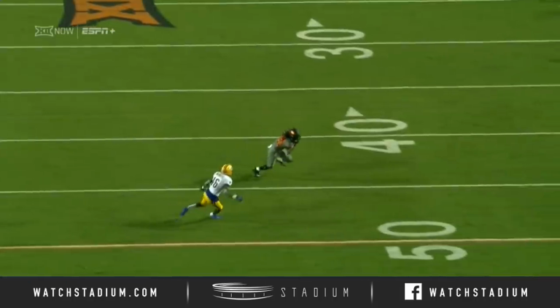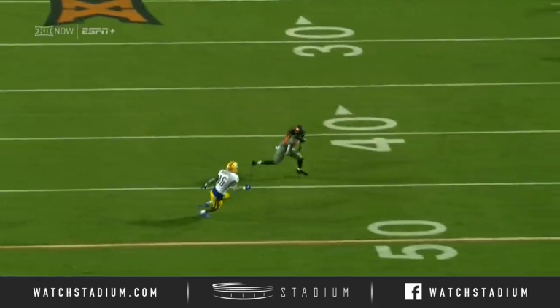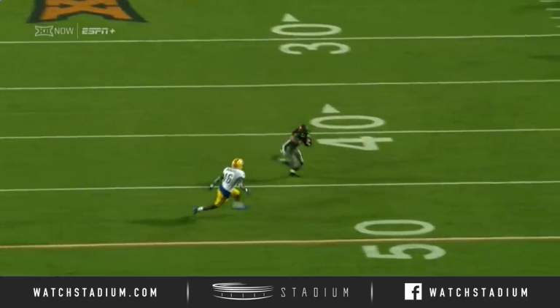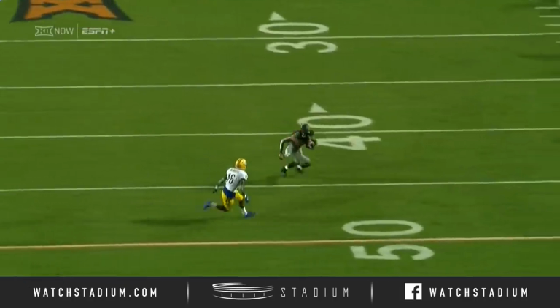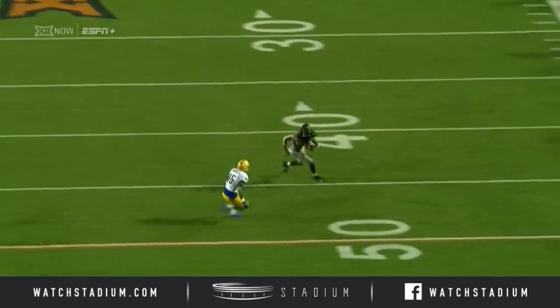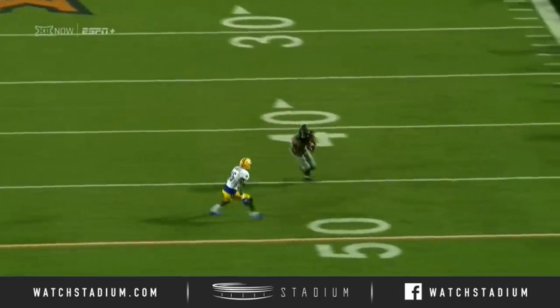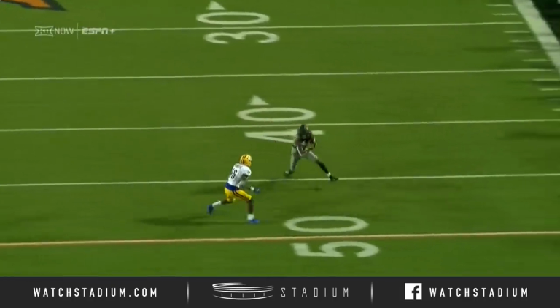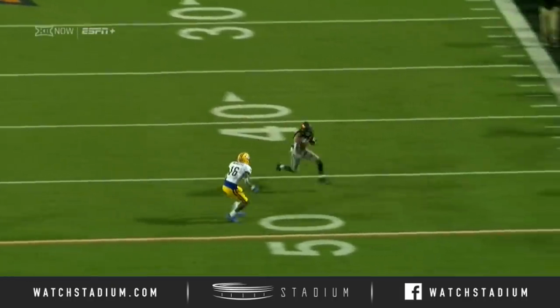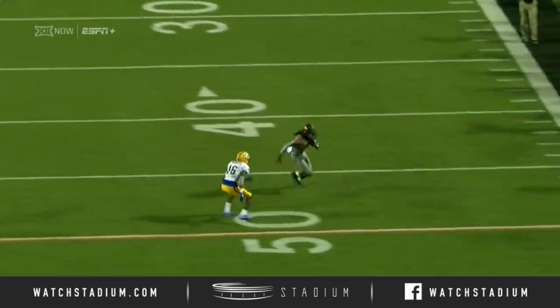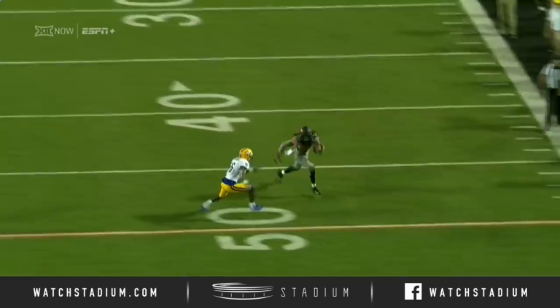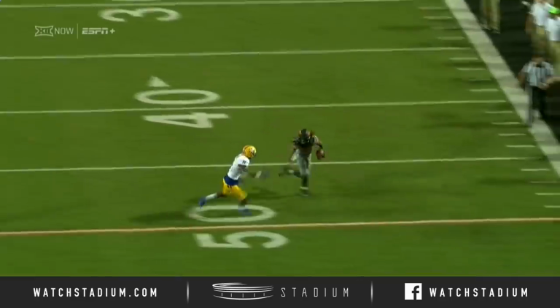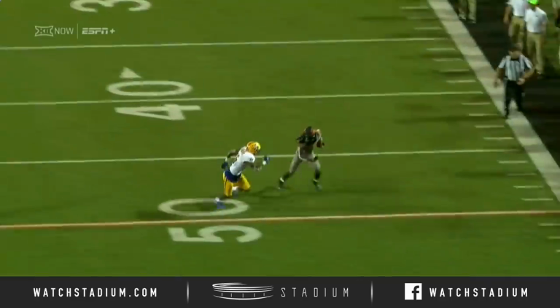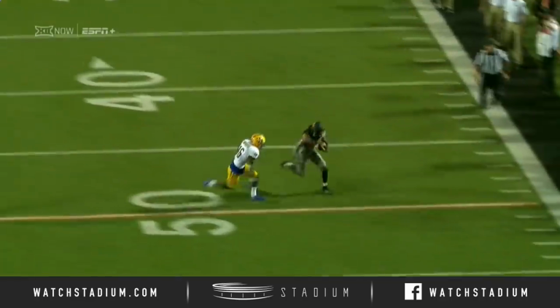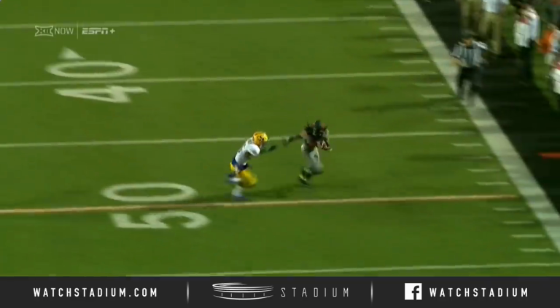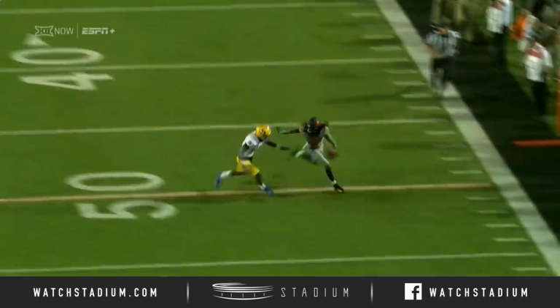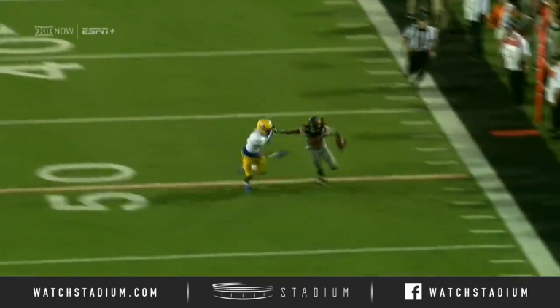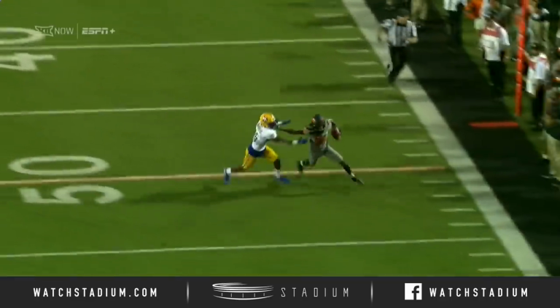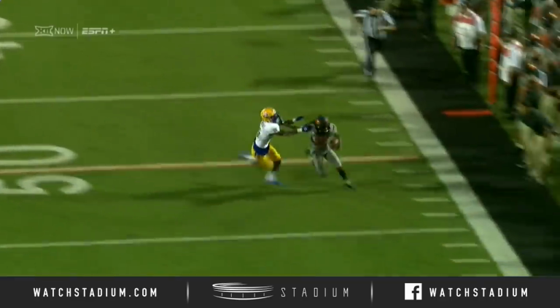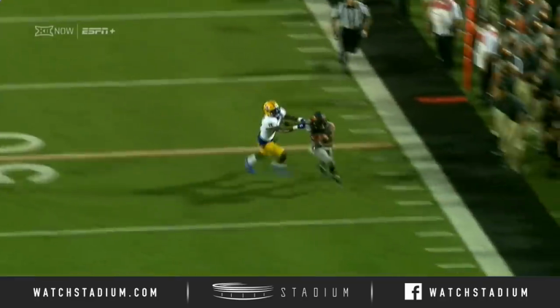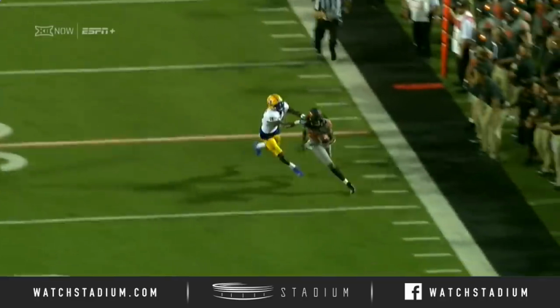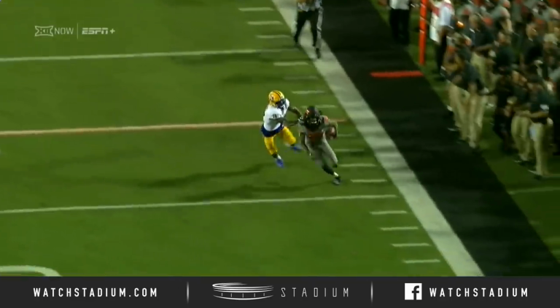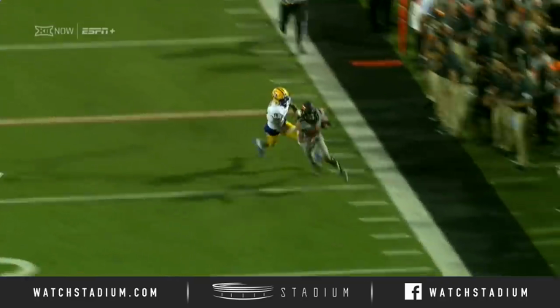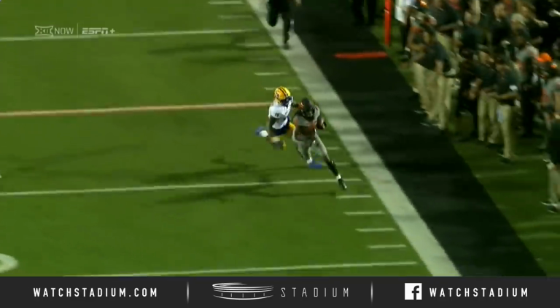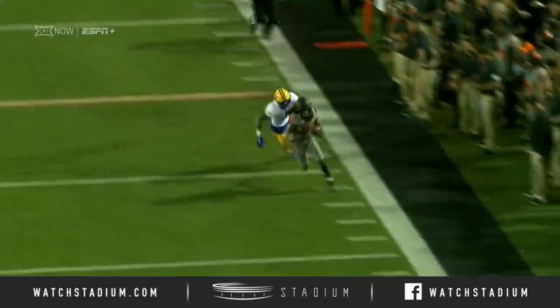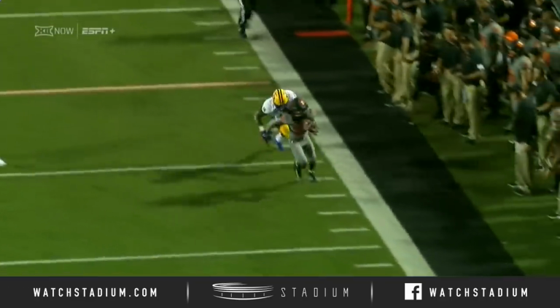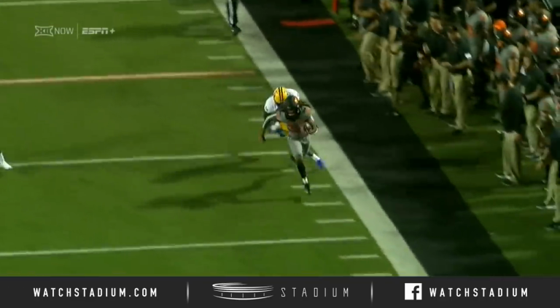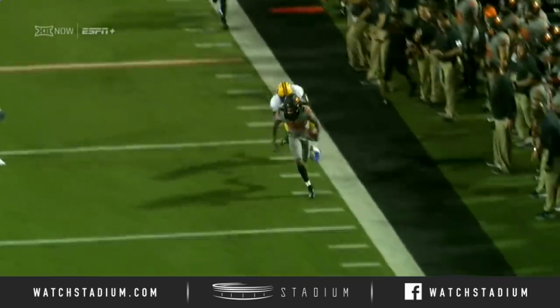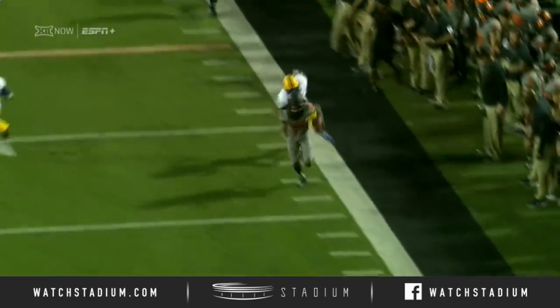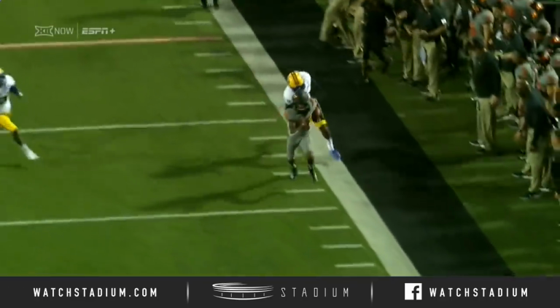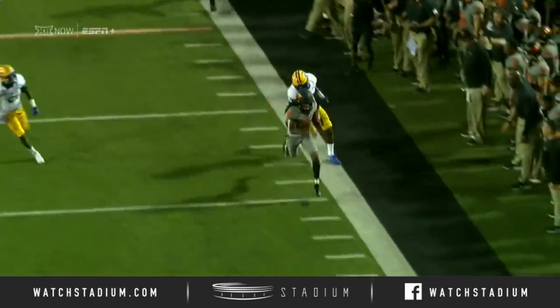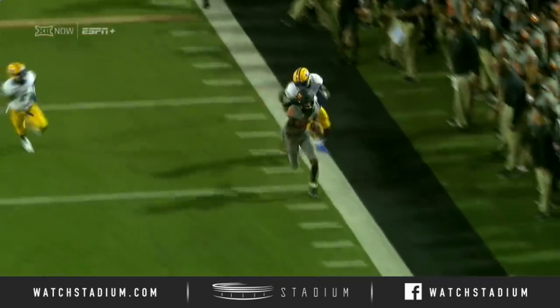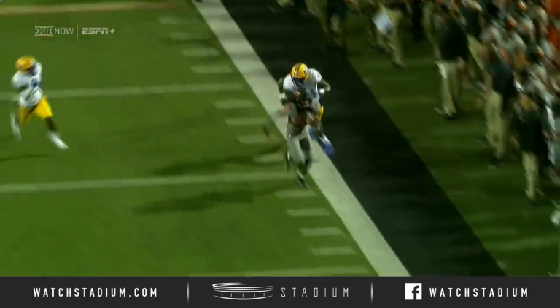A quick out, makes someone miss, just takes it to the house.